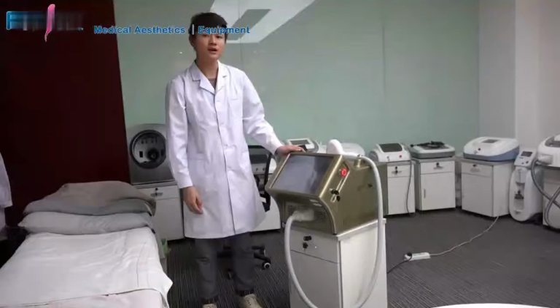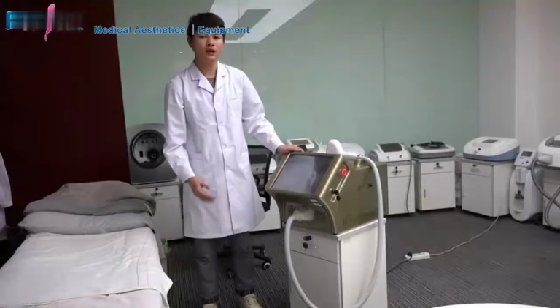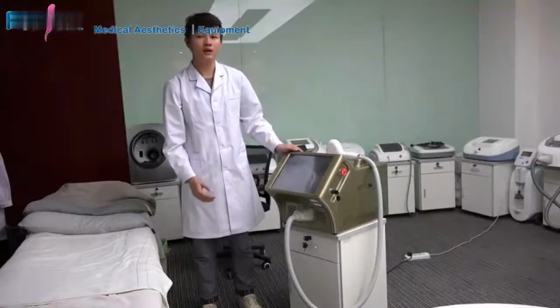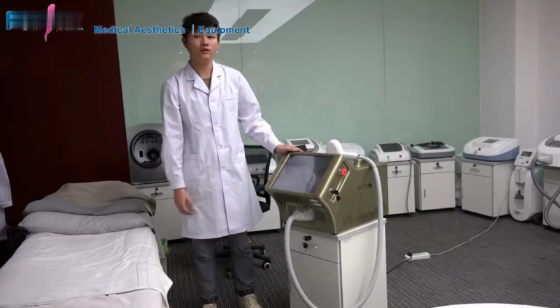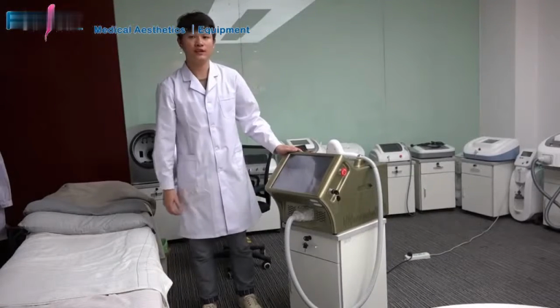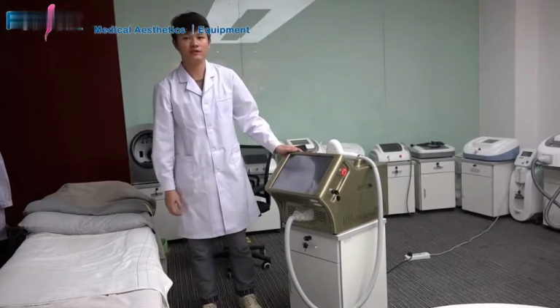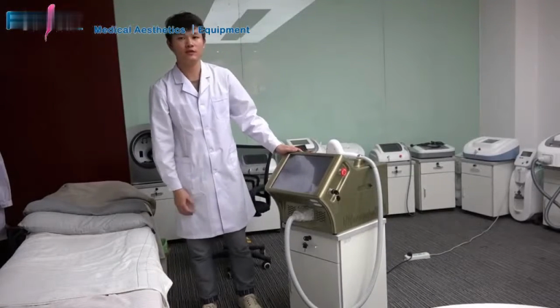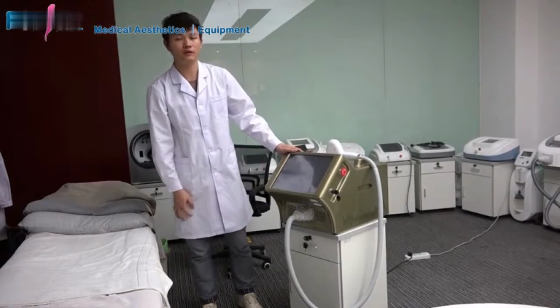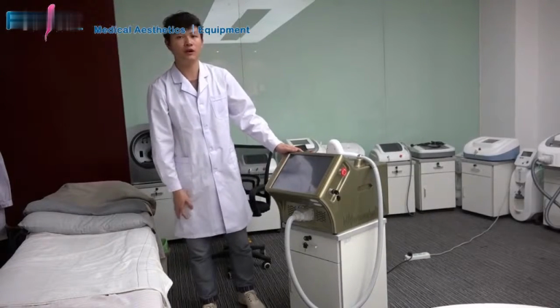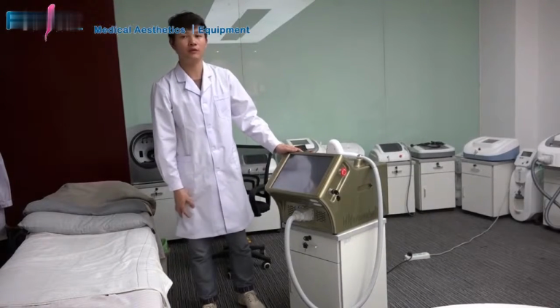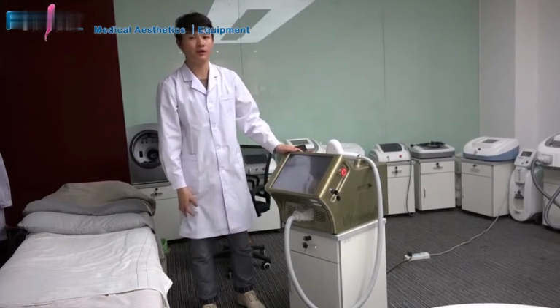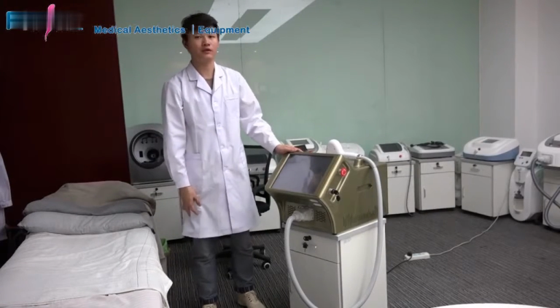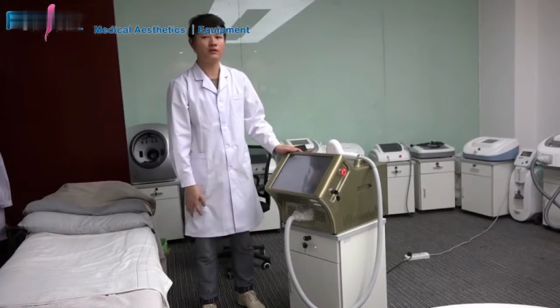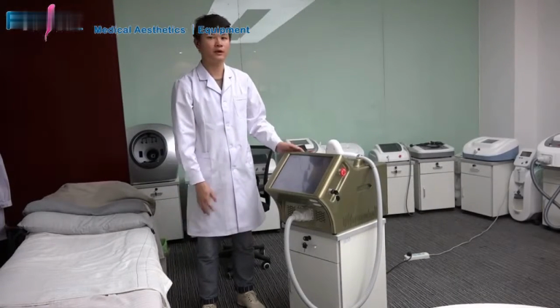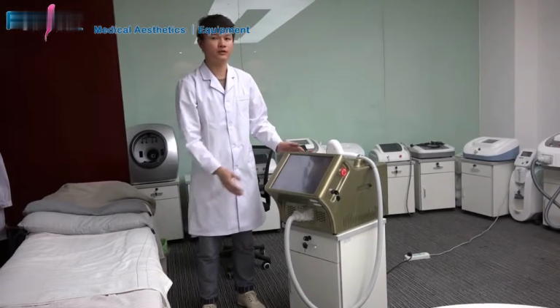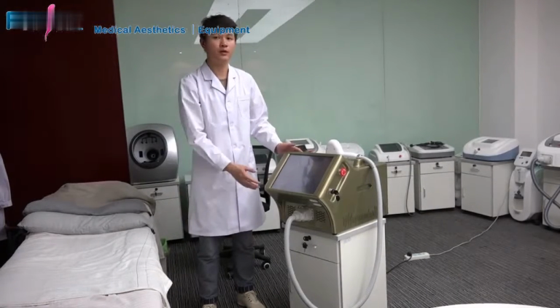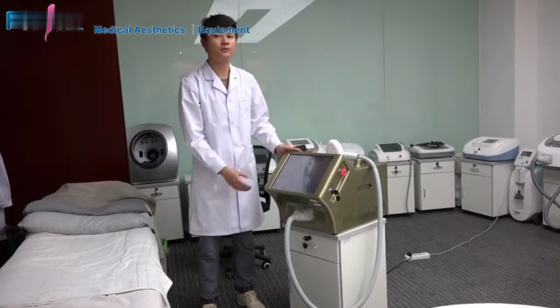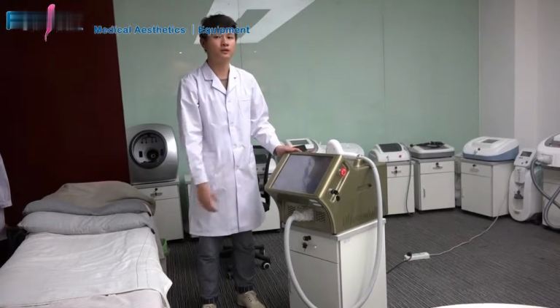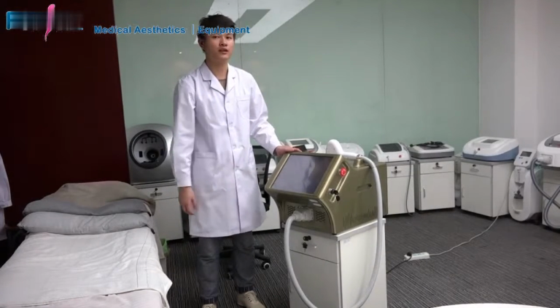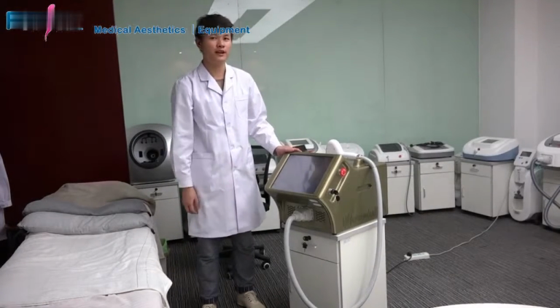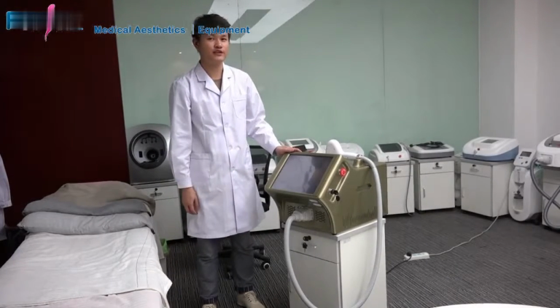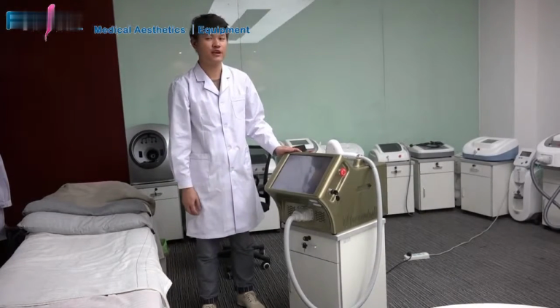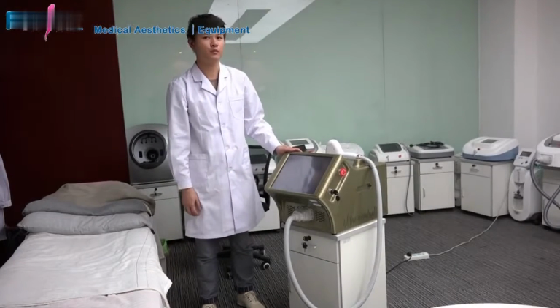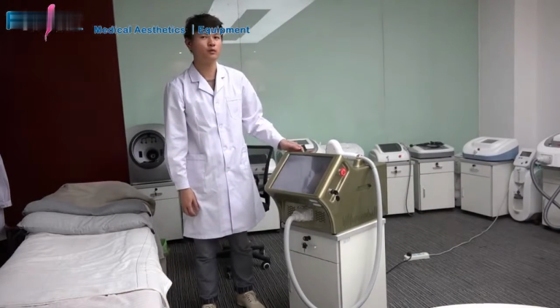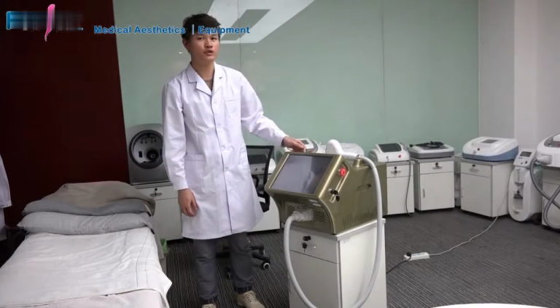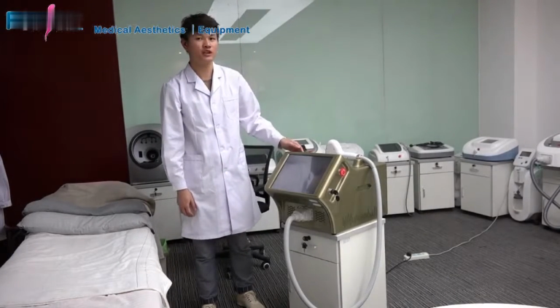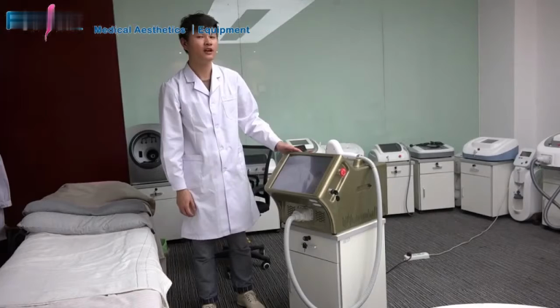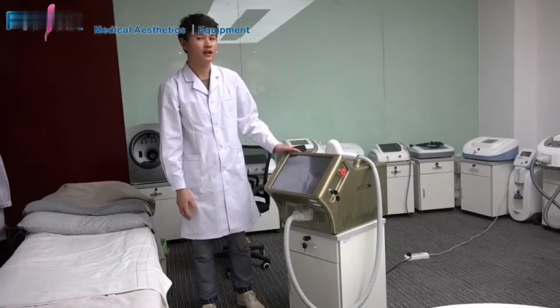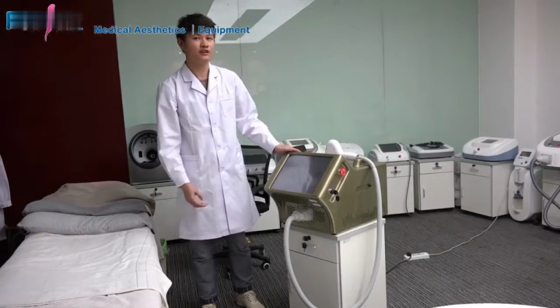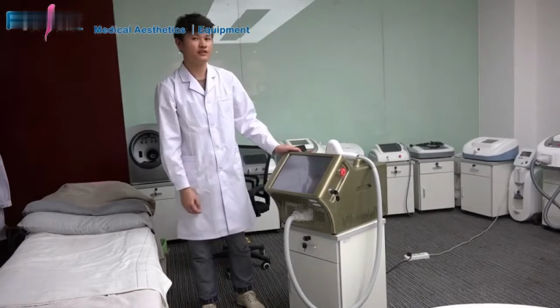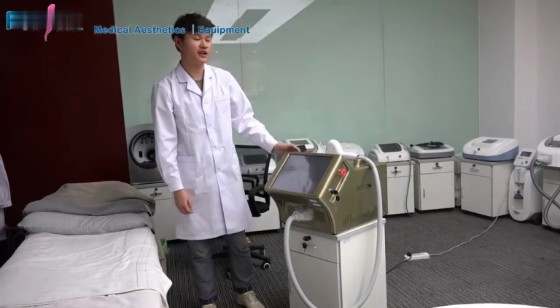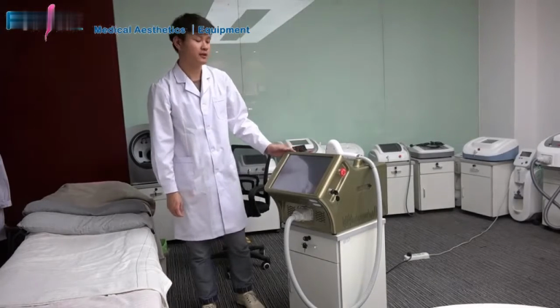Hello, thanks for viewing our video about the portable diode laser hair removal machine. This is Simon.